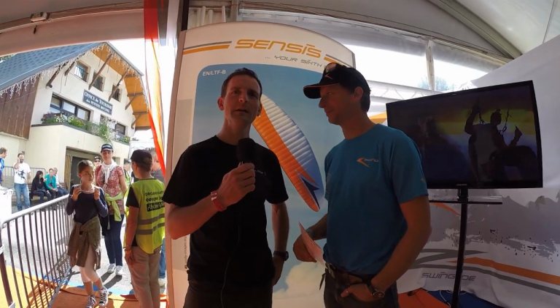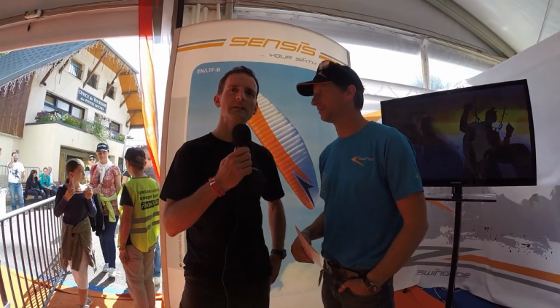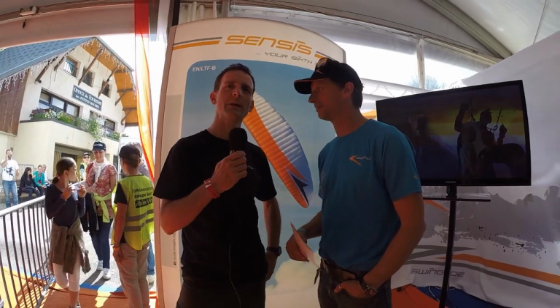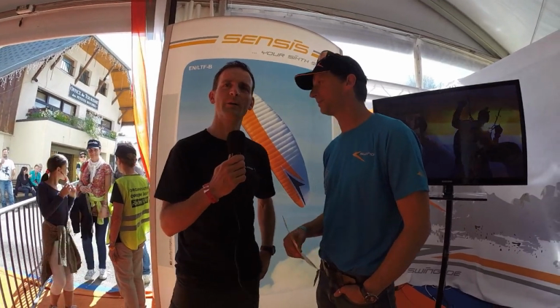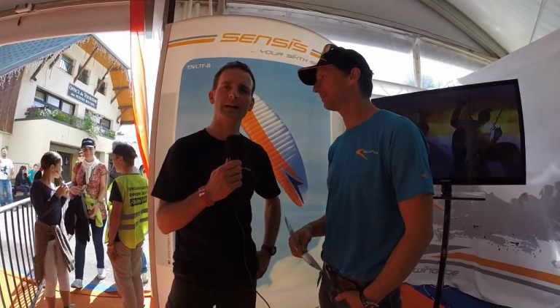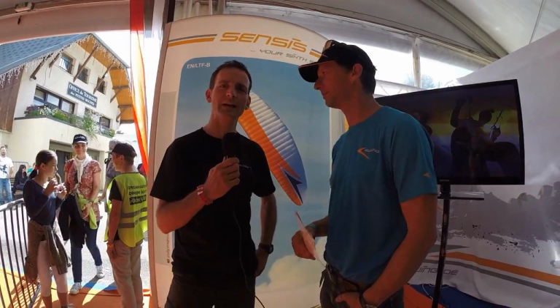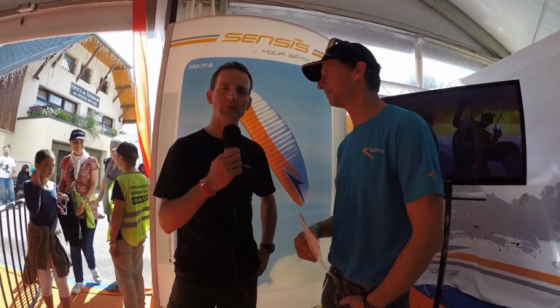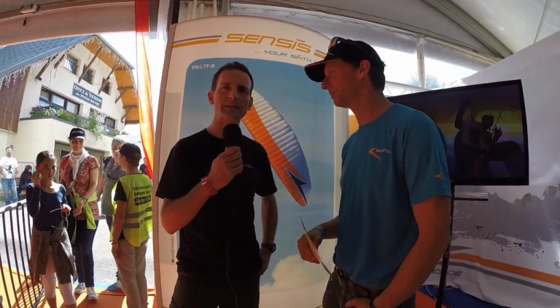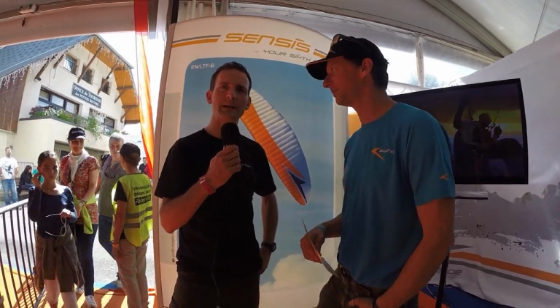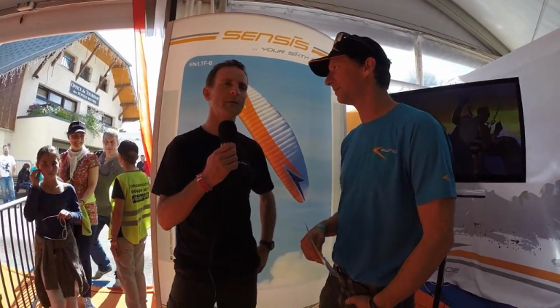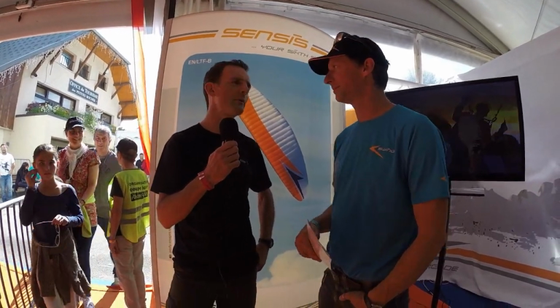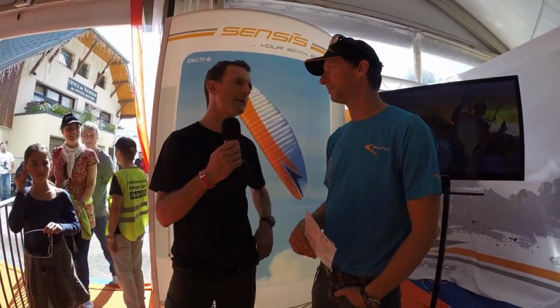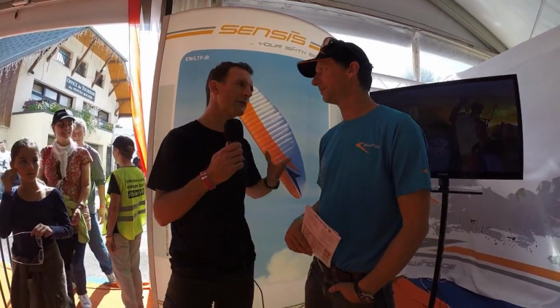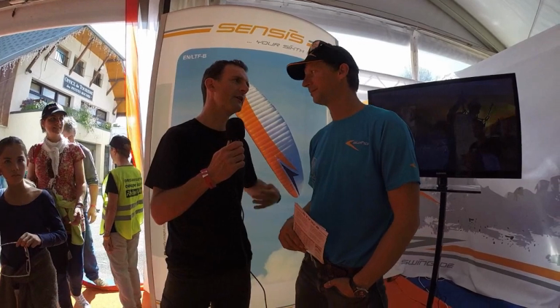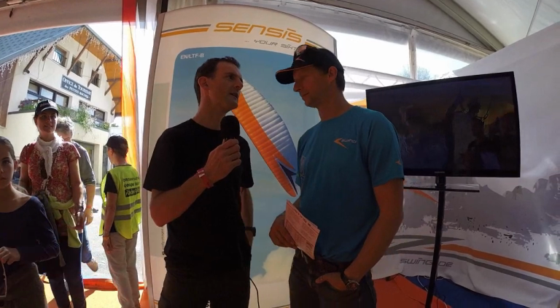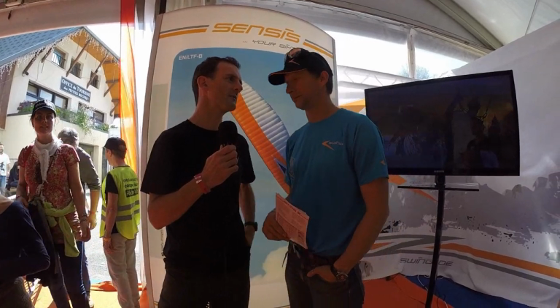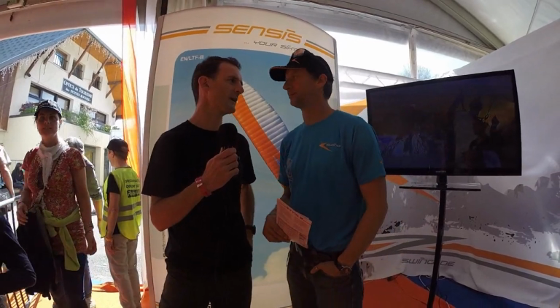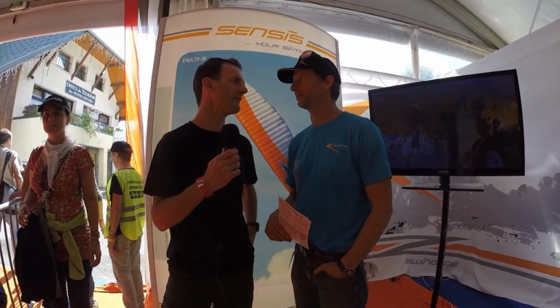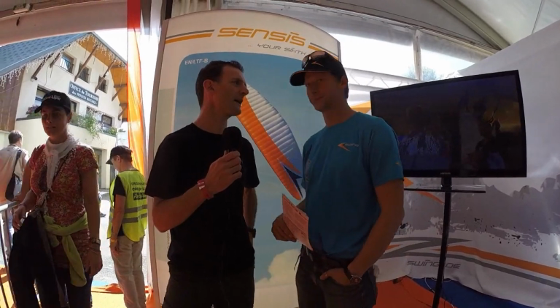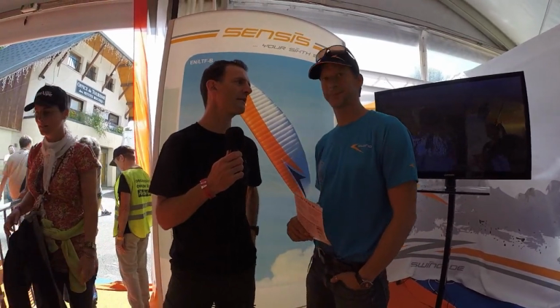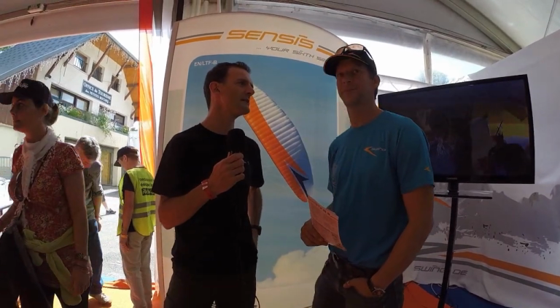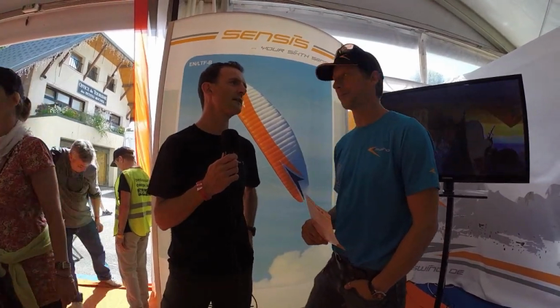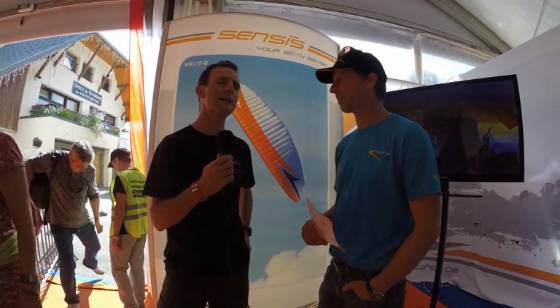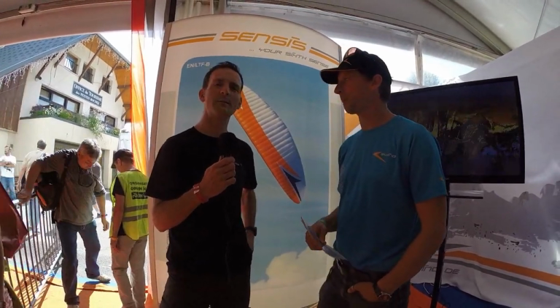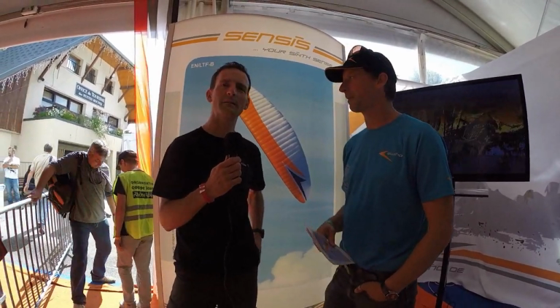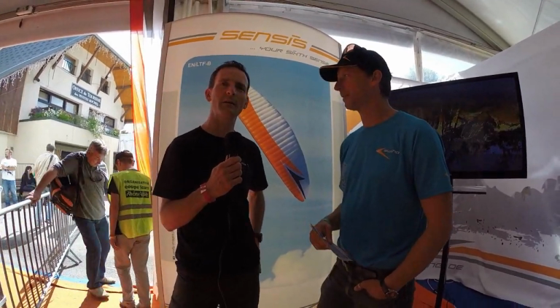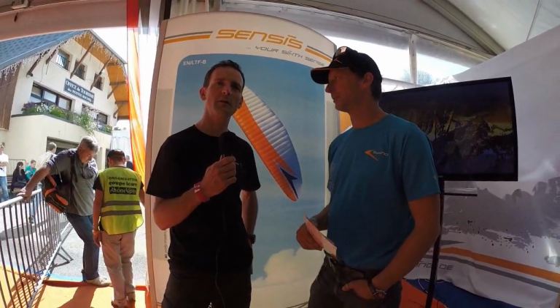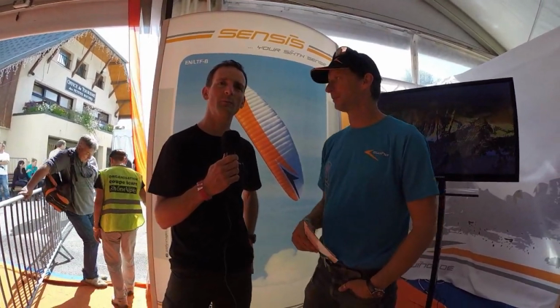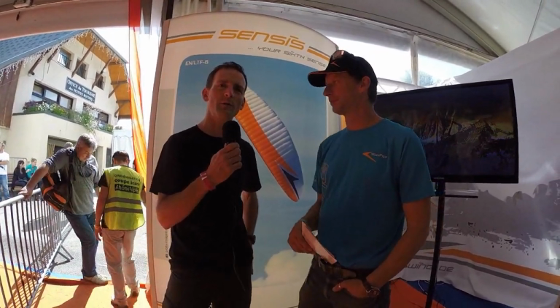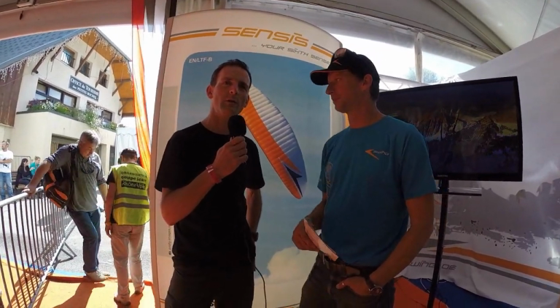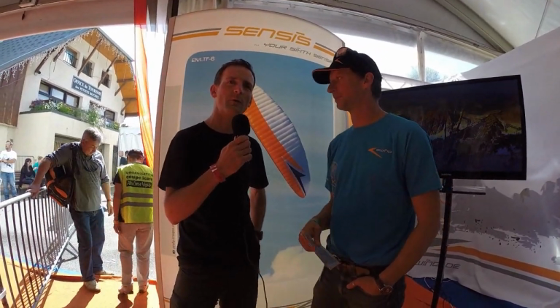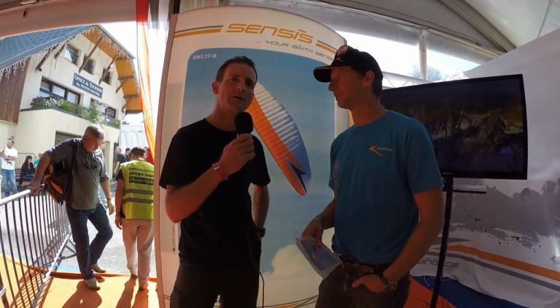We're here on the Swing stand. I'm here with Daniel Turkas from Swing and he's going to tell us about the new products.